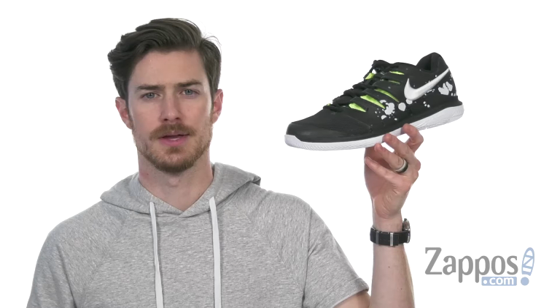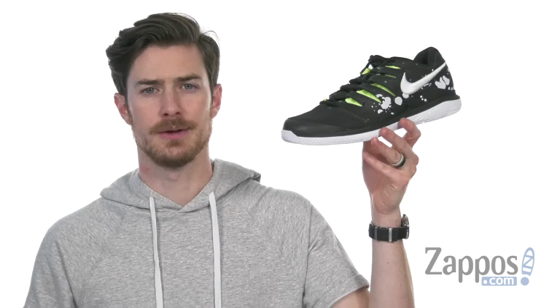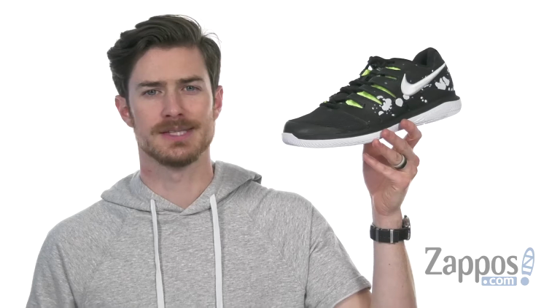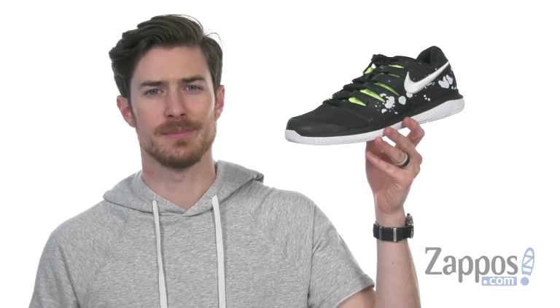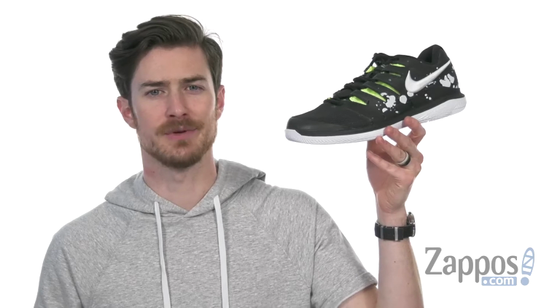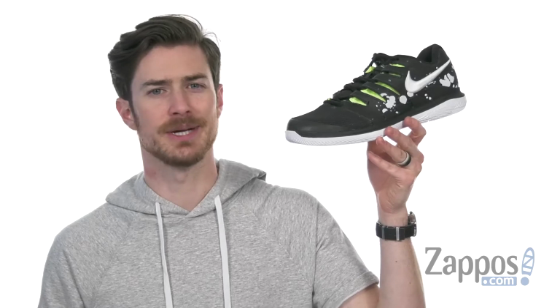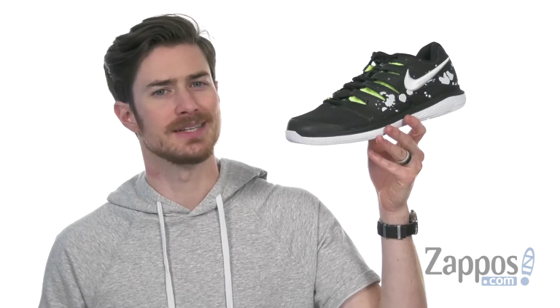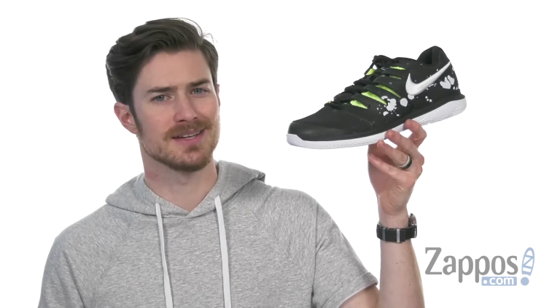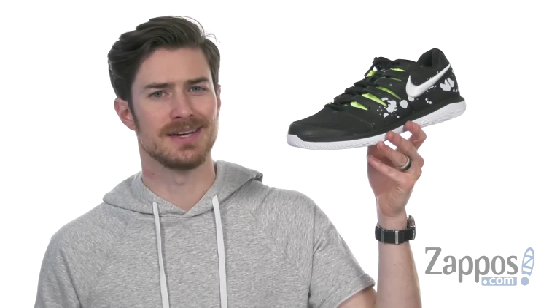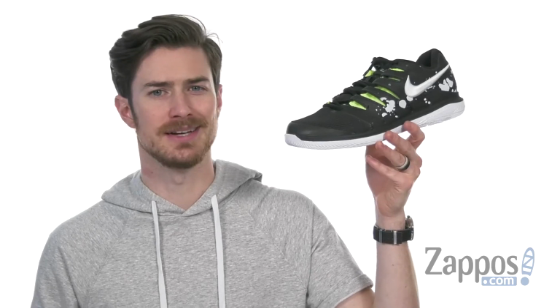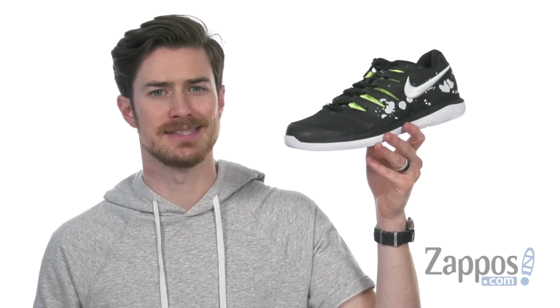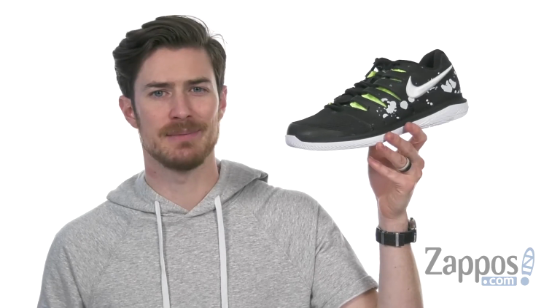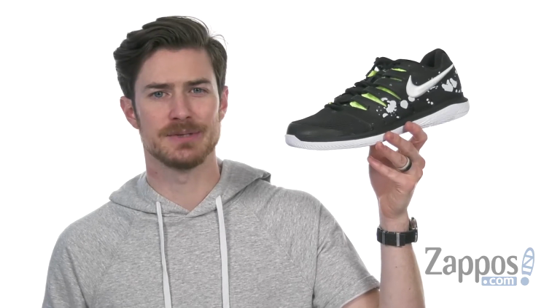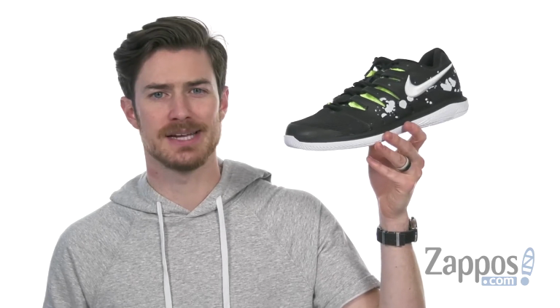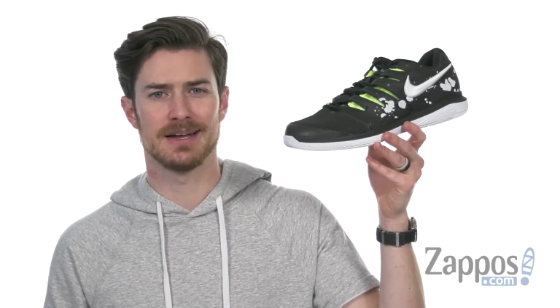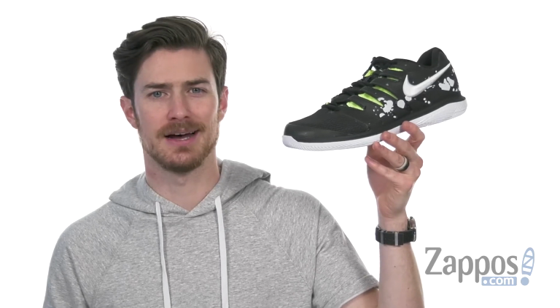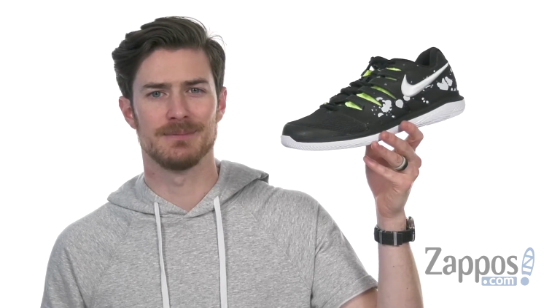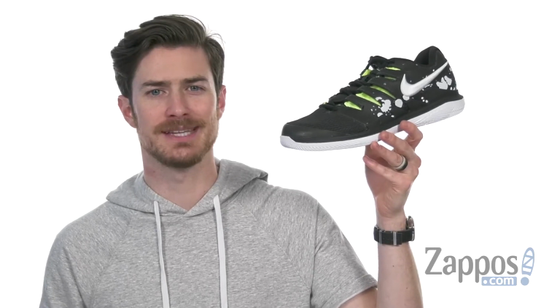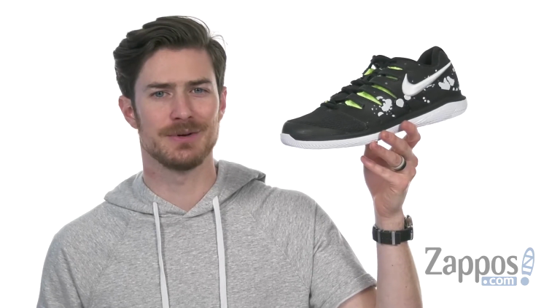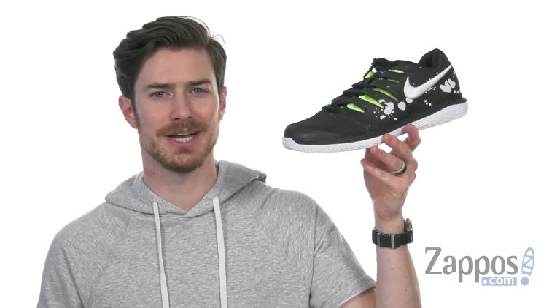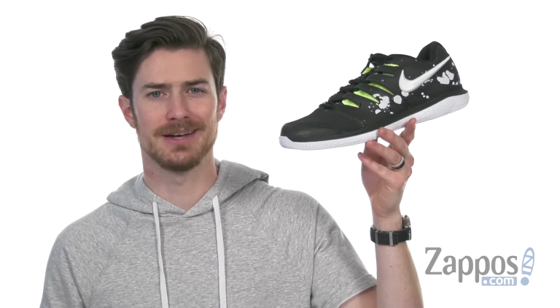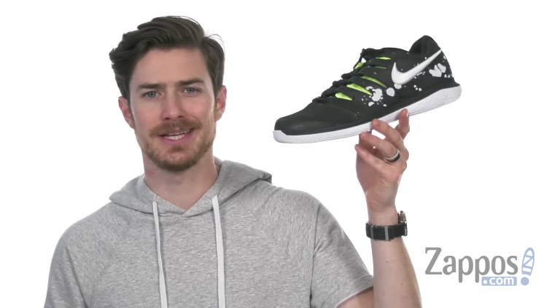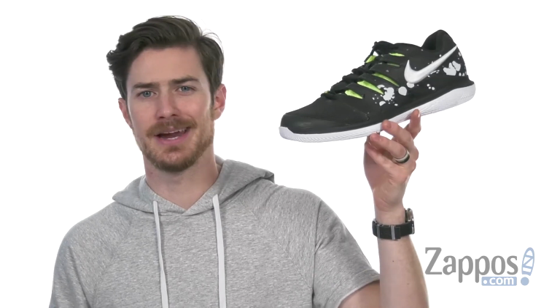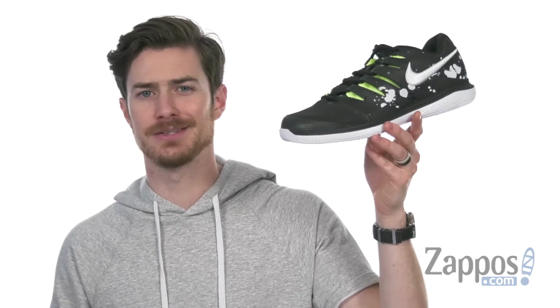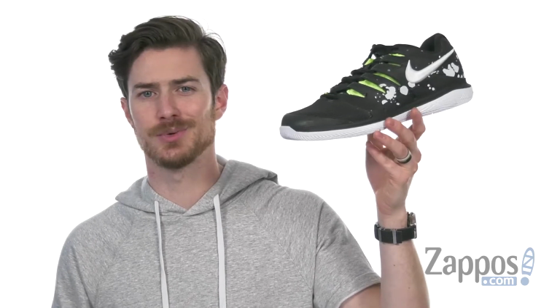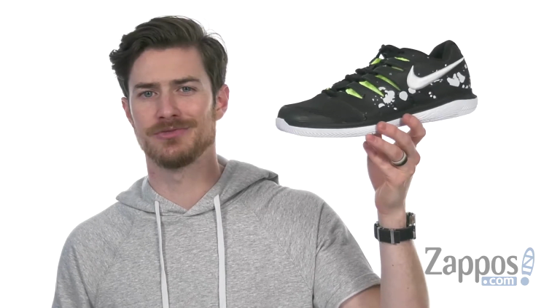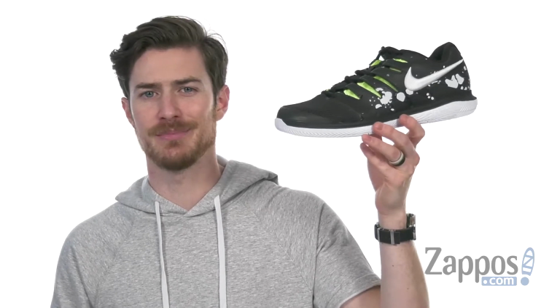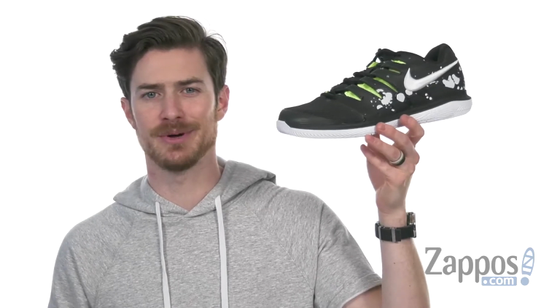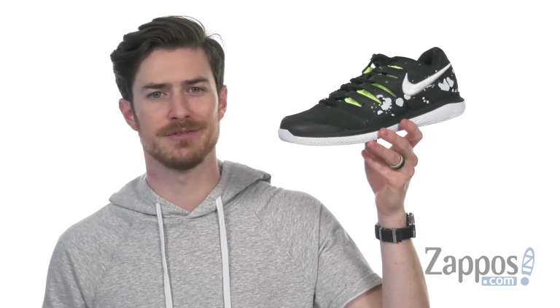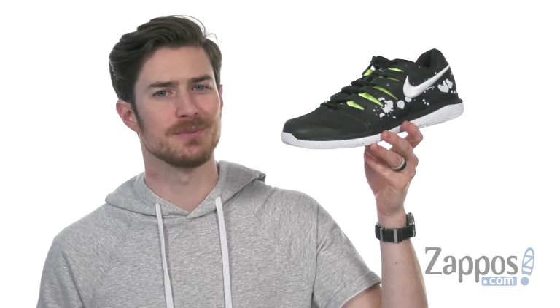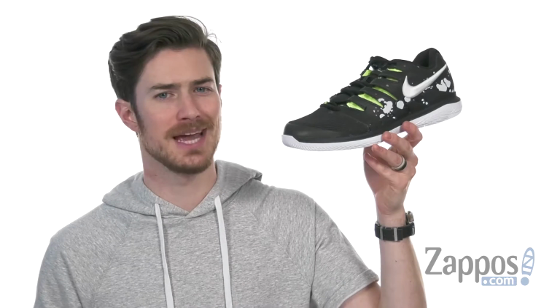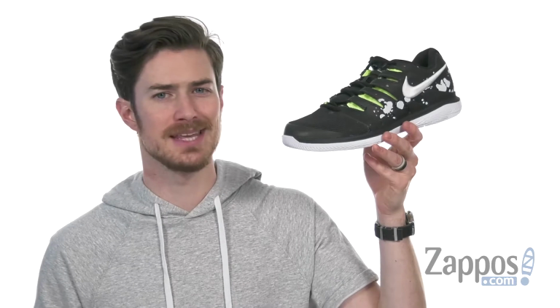What's up everybody? It's Clayton here at zappos.com, and today we're checking out the Air Zoom Vapor from Nike.